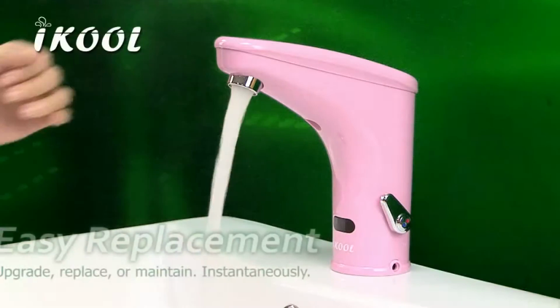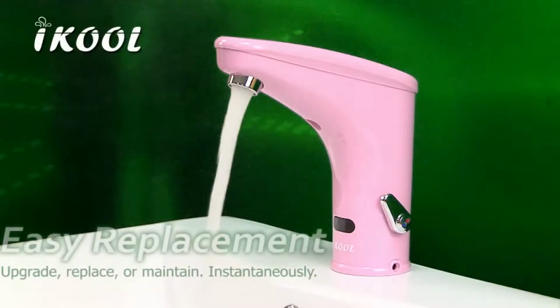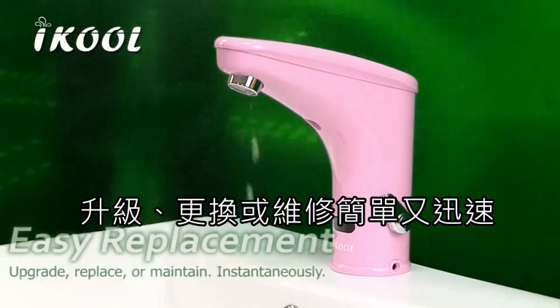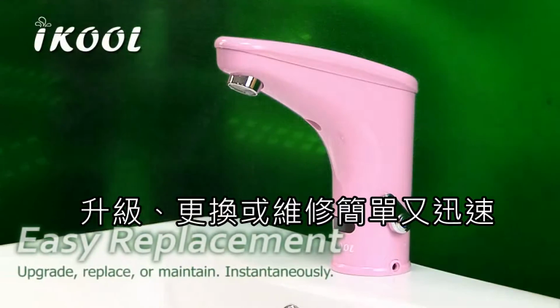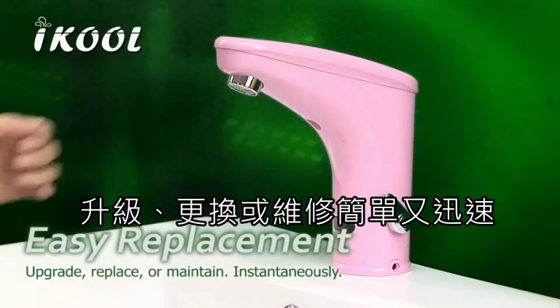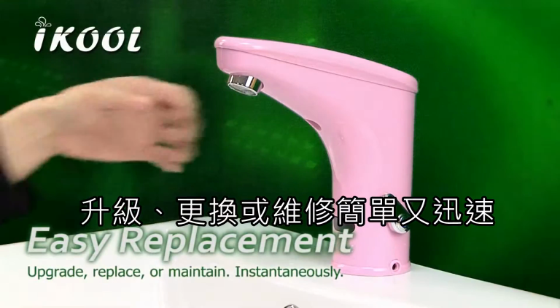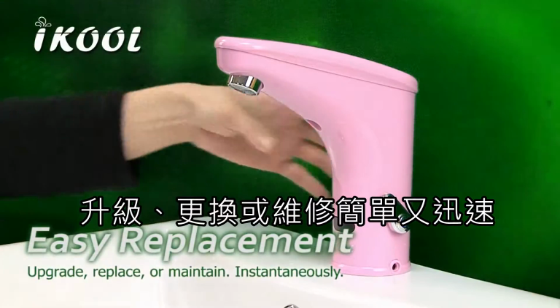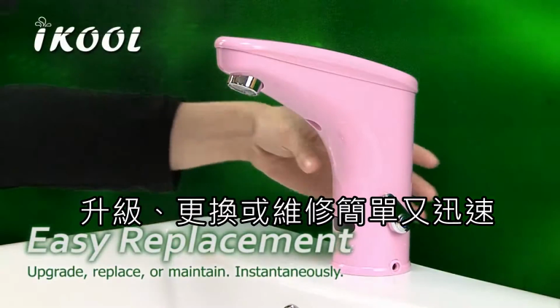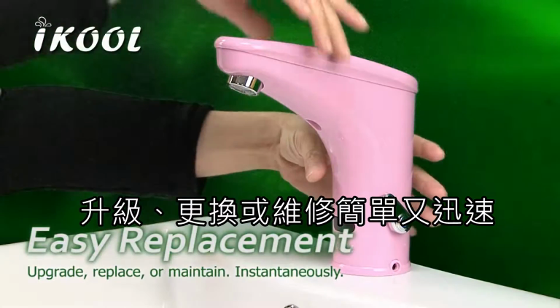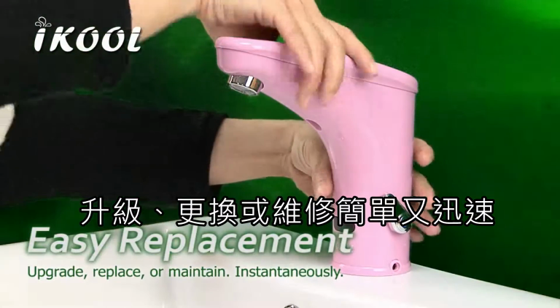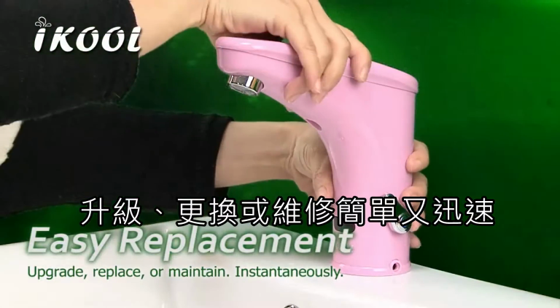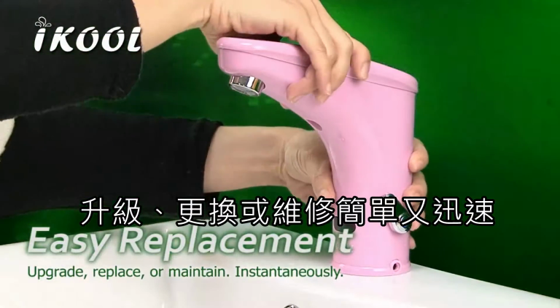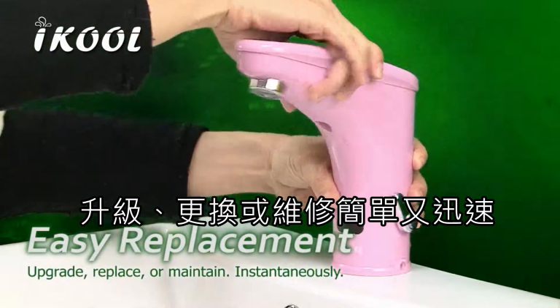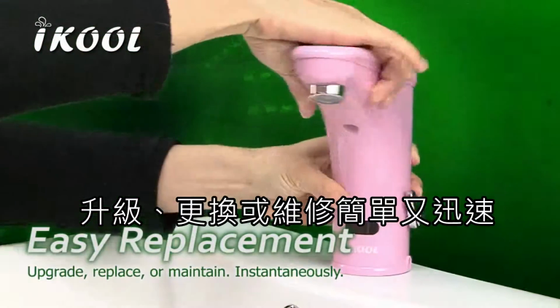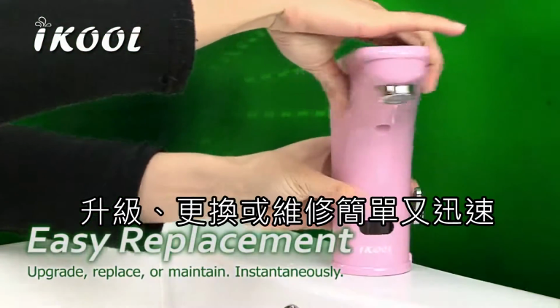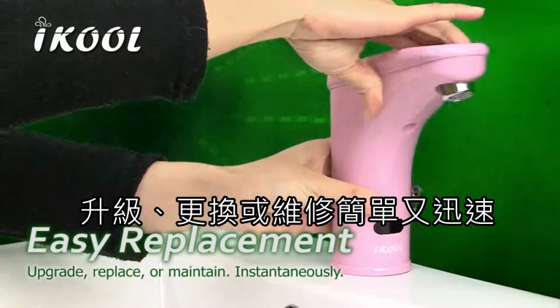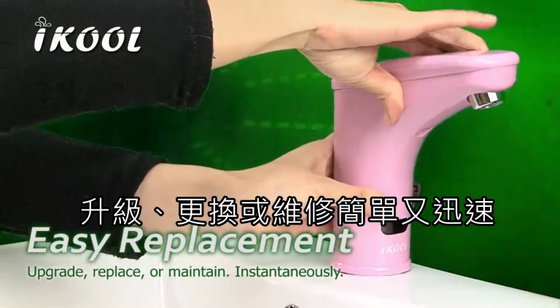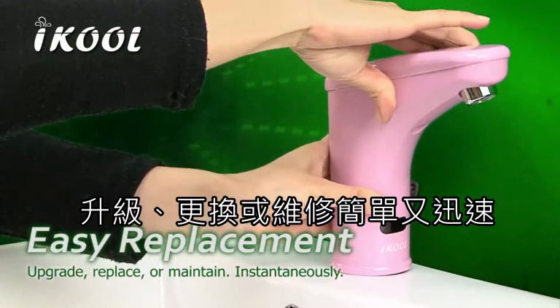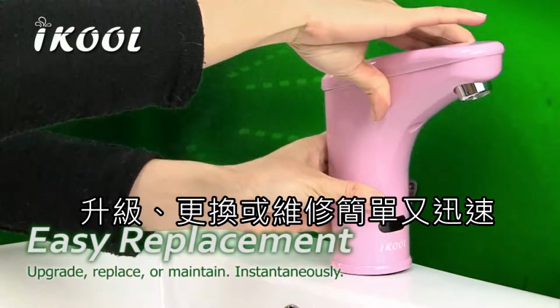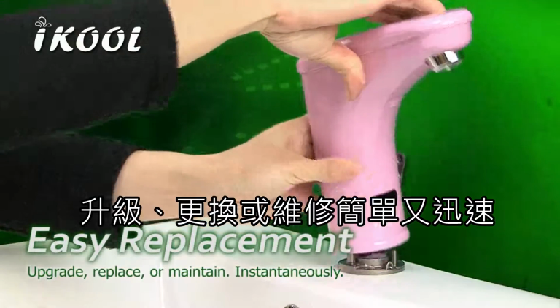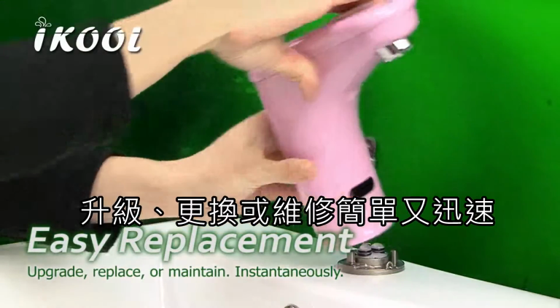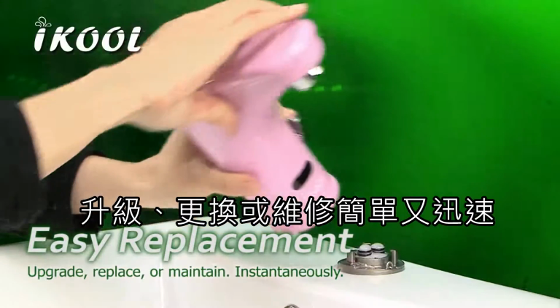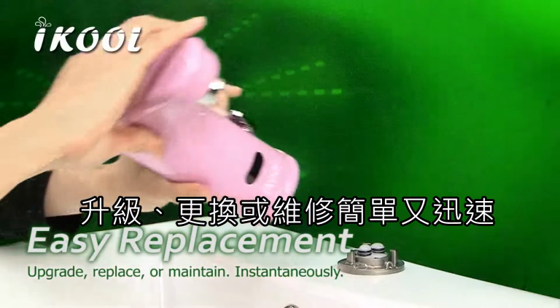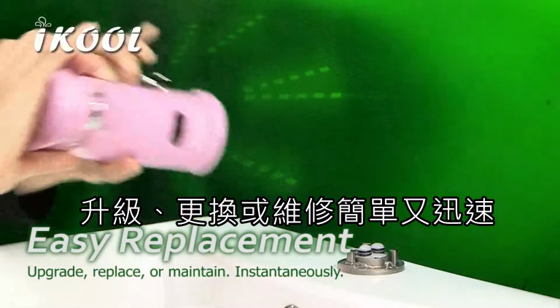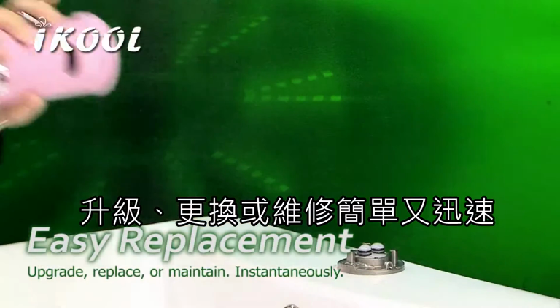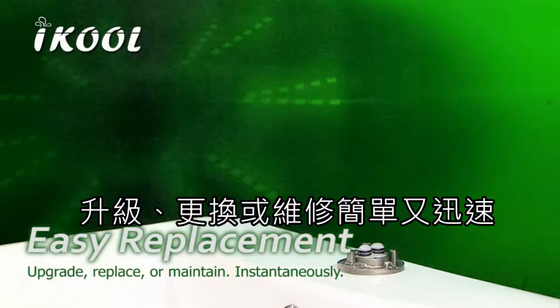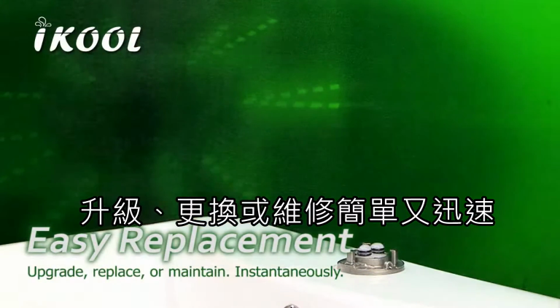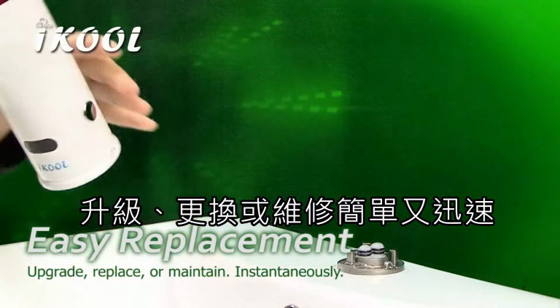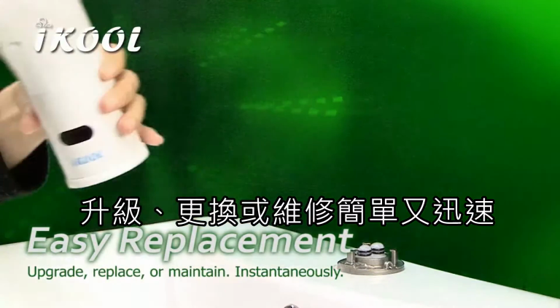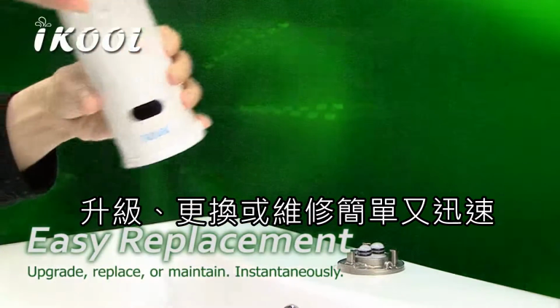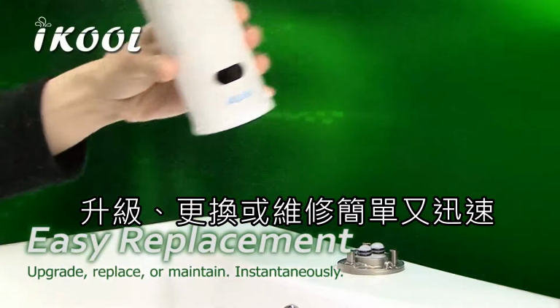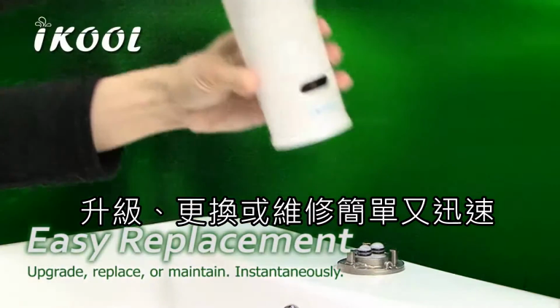Upgrade, replace, or maintain your faucet easily and instantaneously.